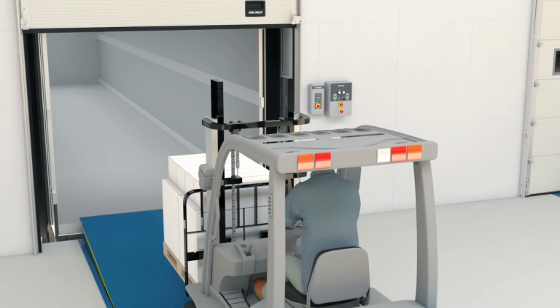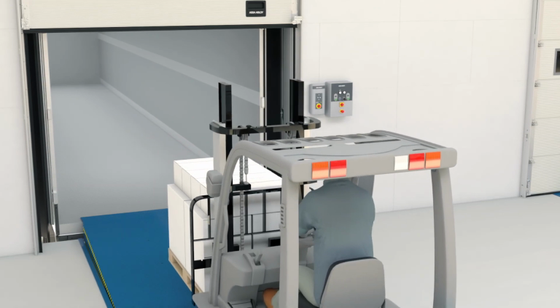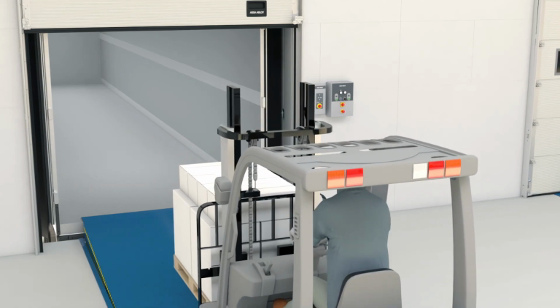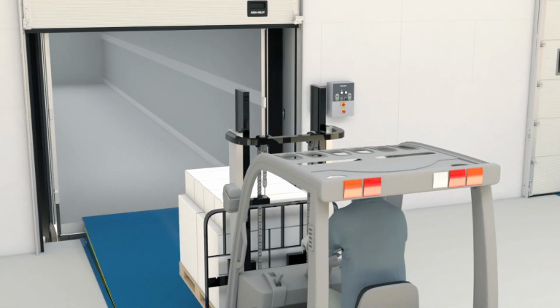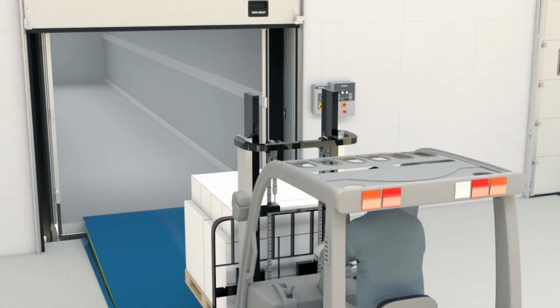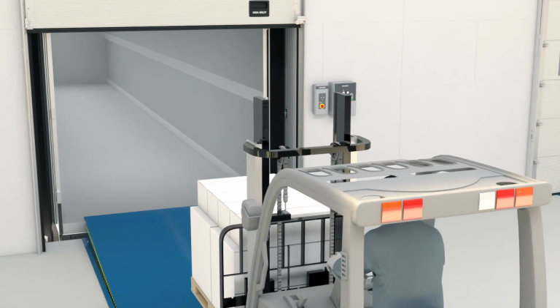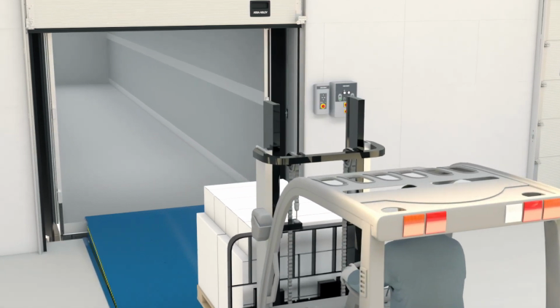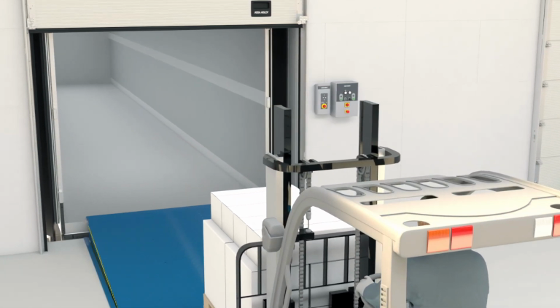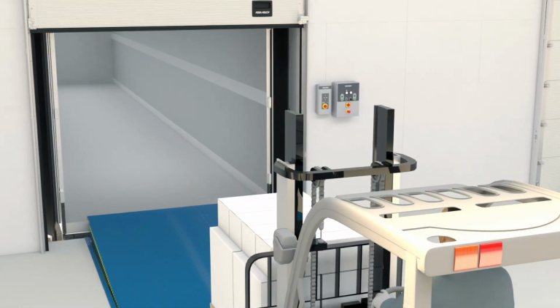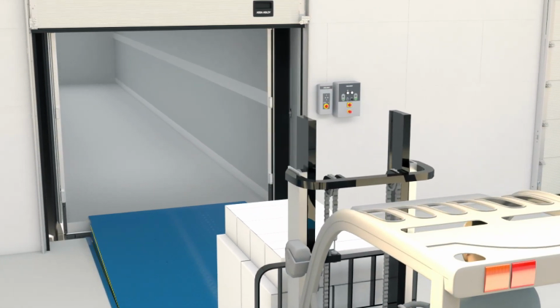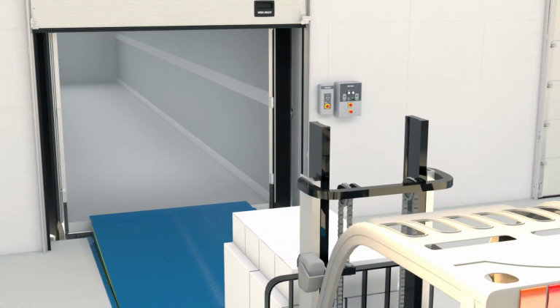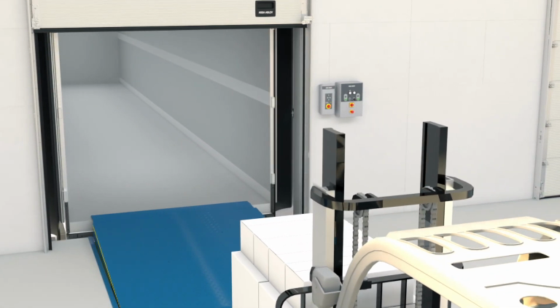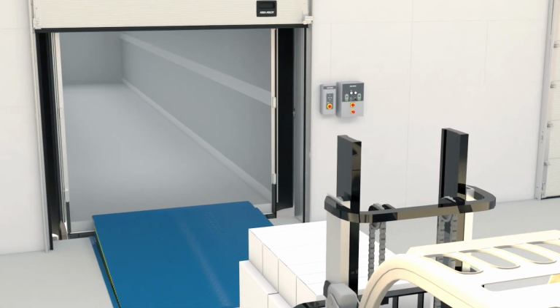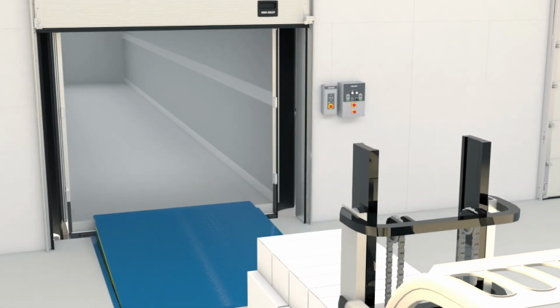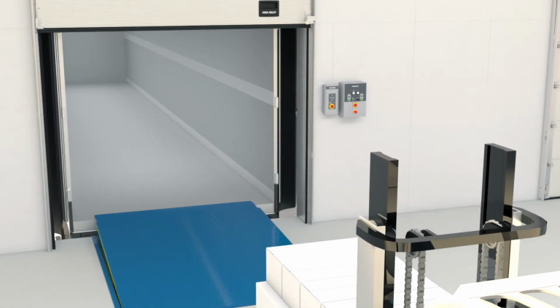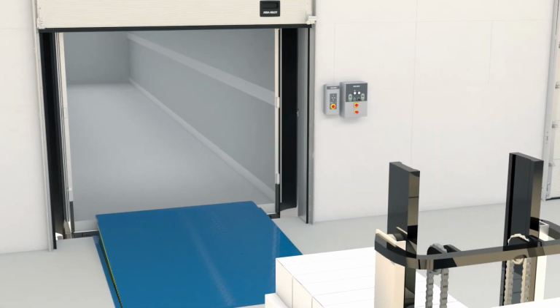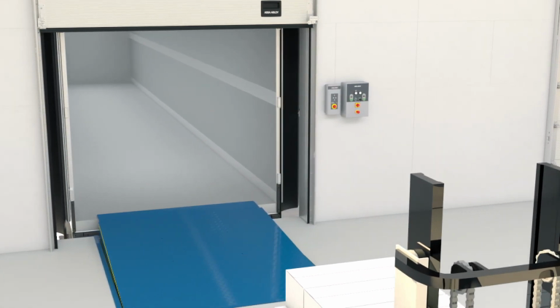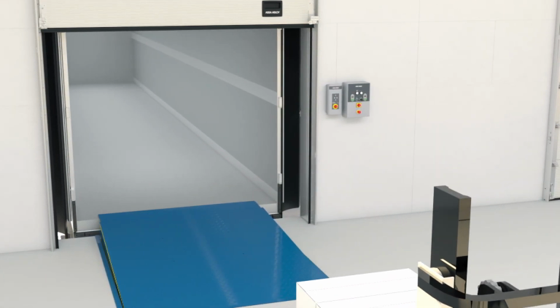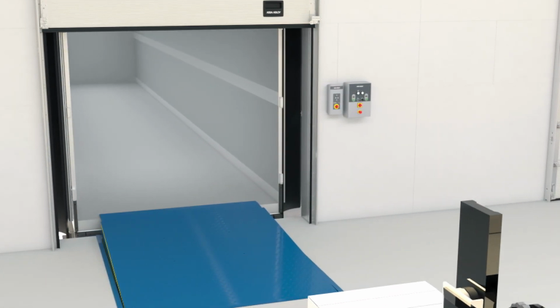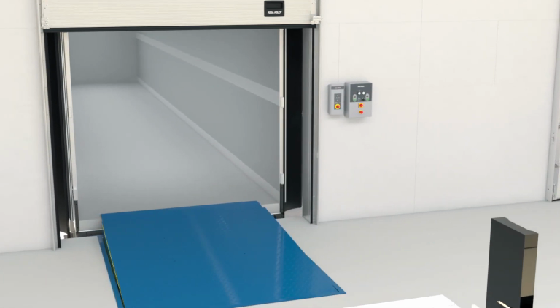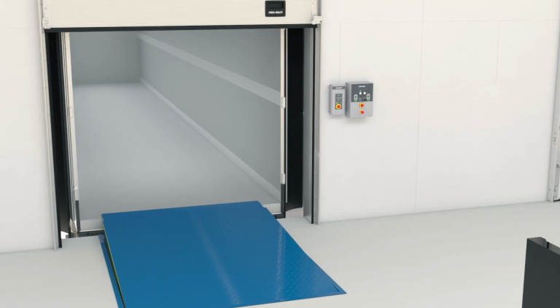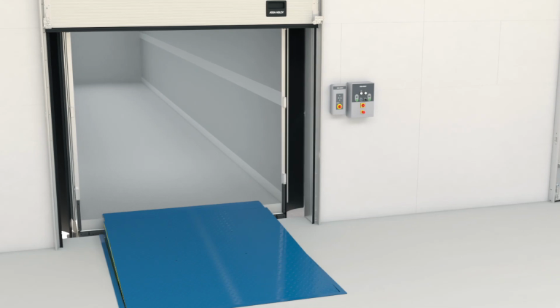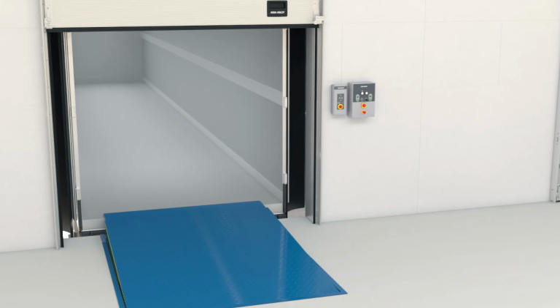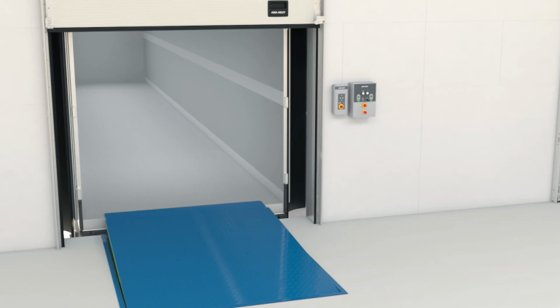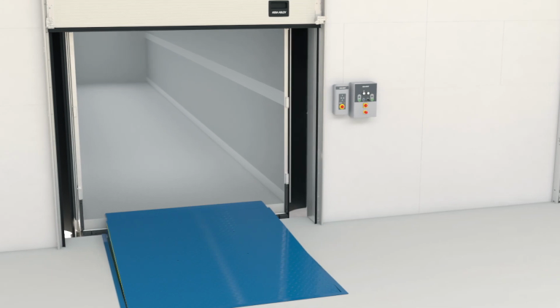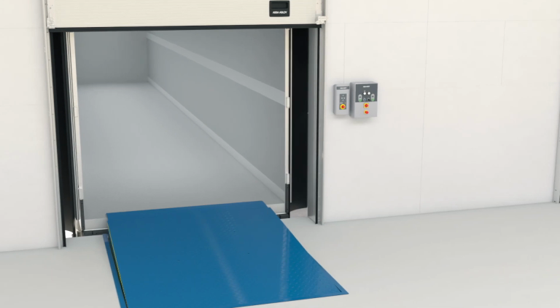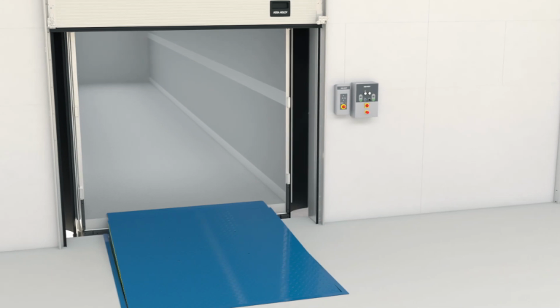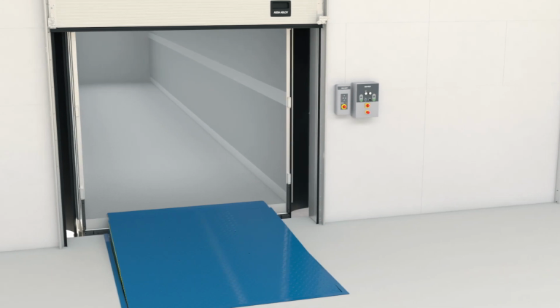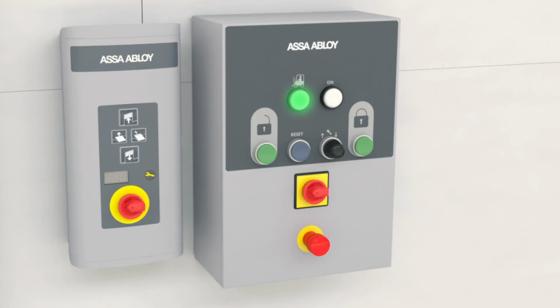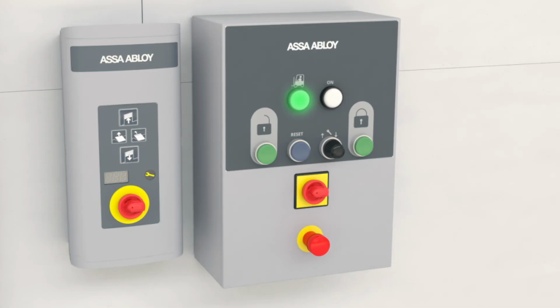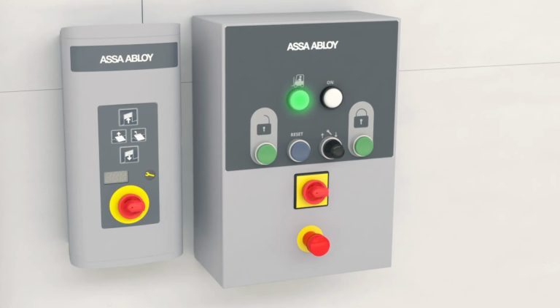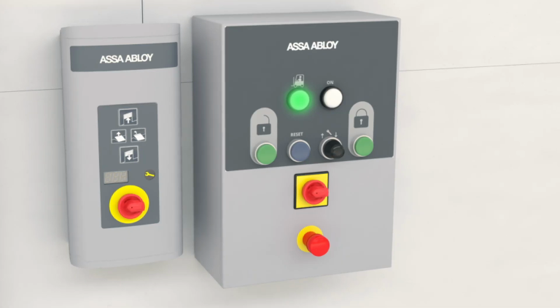So, for maximum safety at your loading bays, look no further than the ASA ABLOID automatic restraint system.